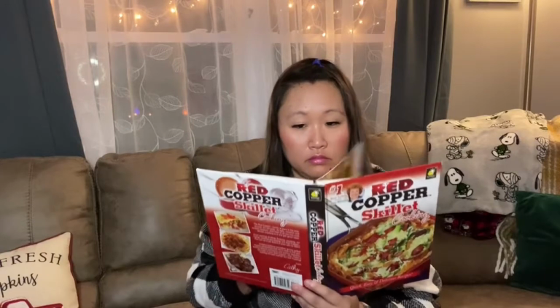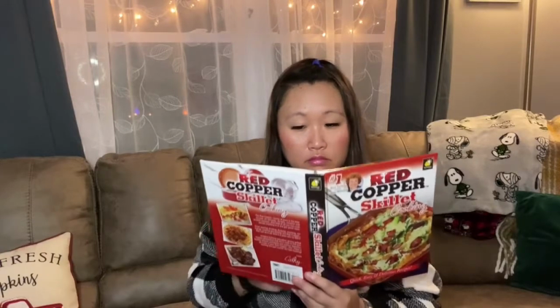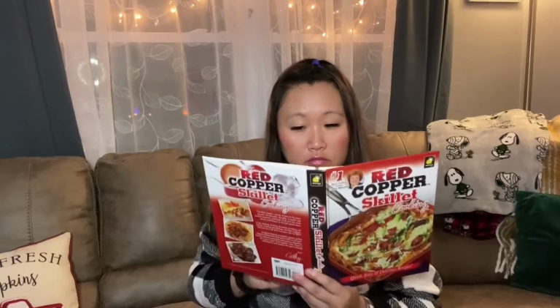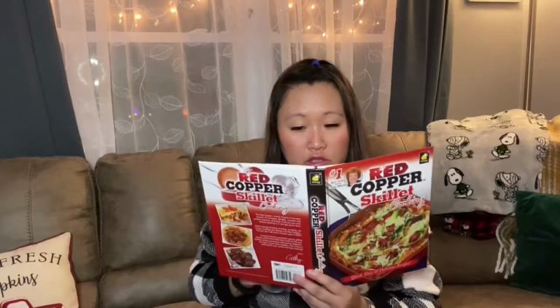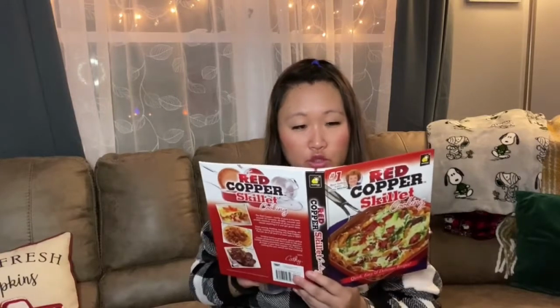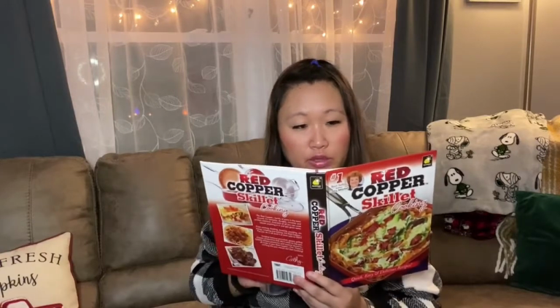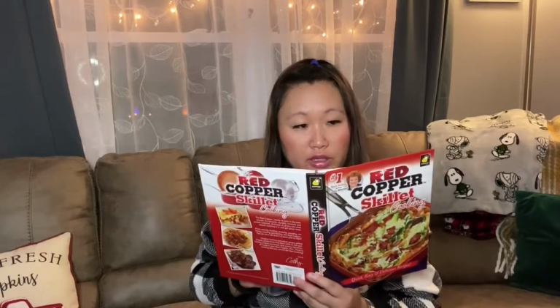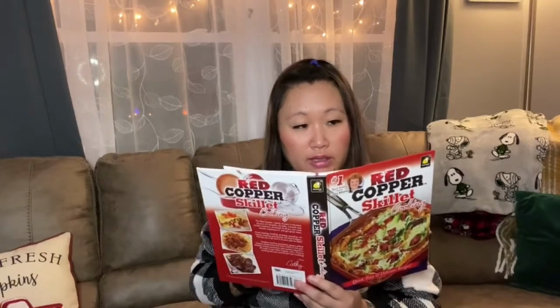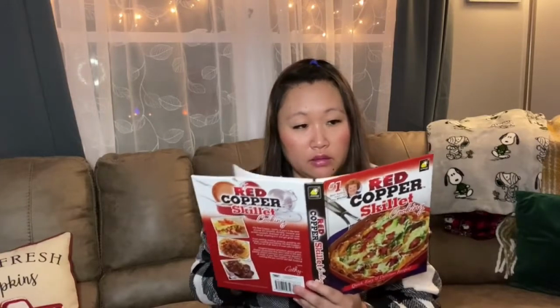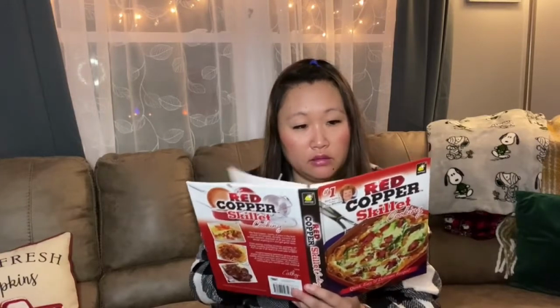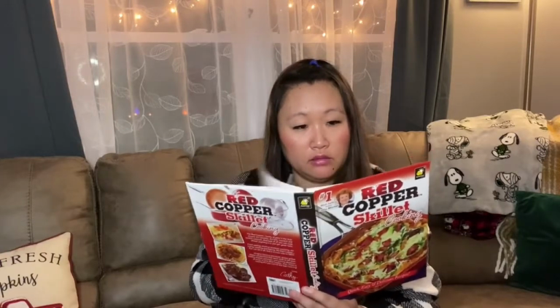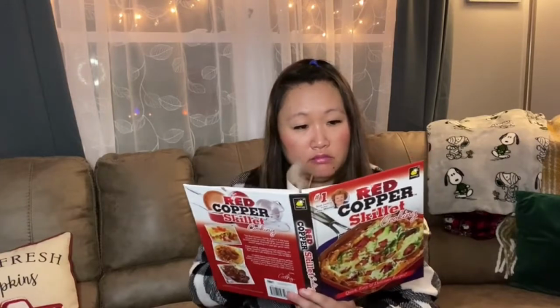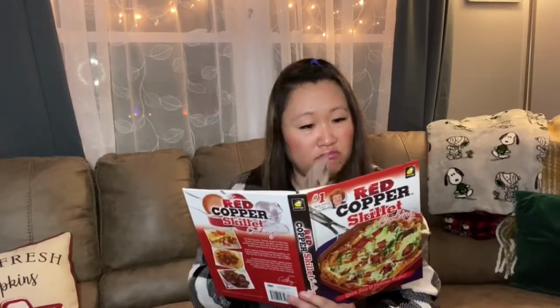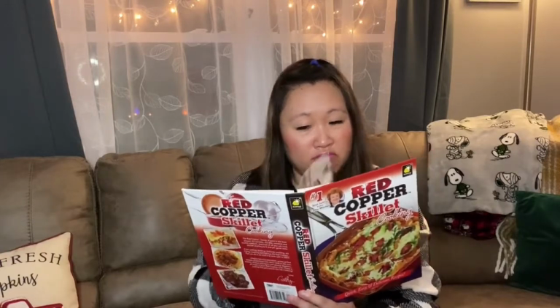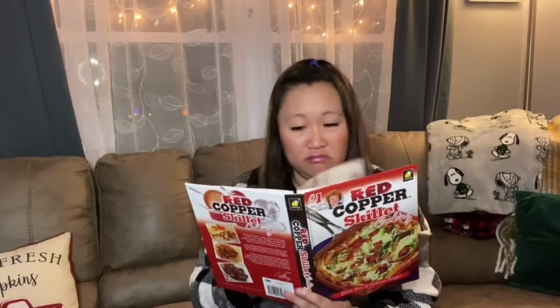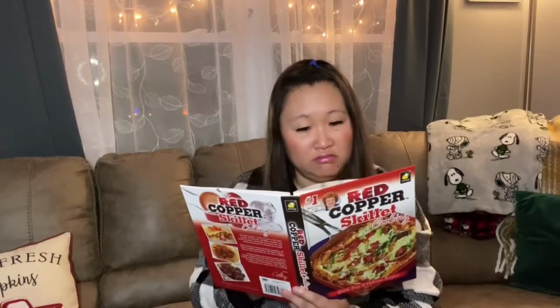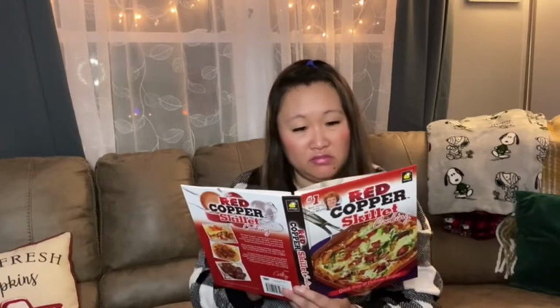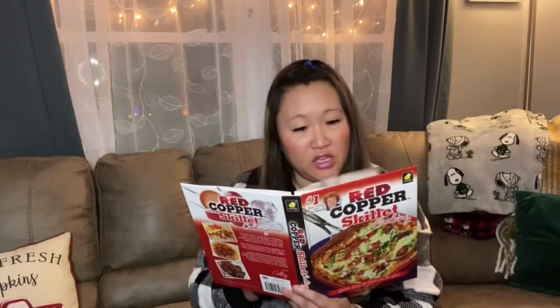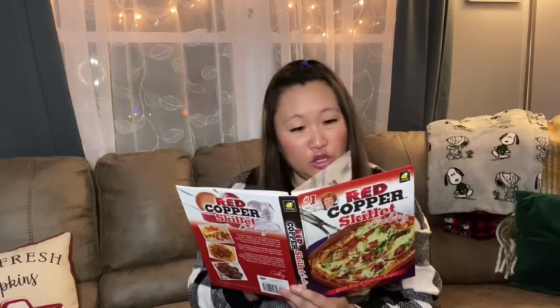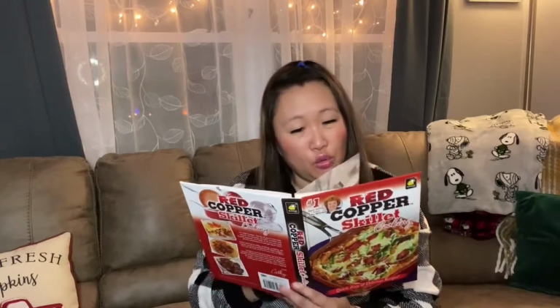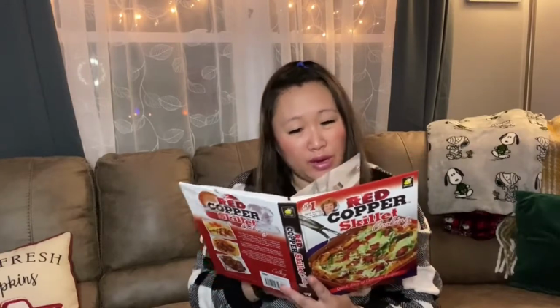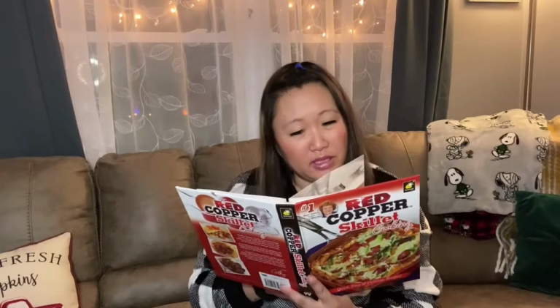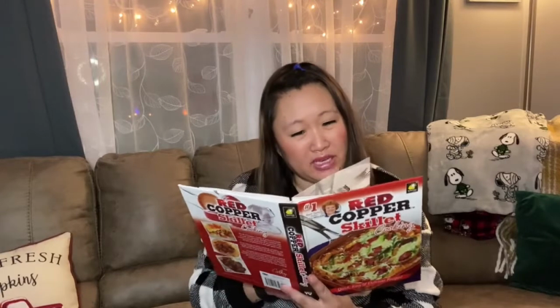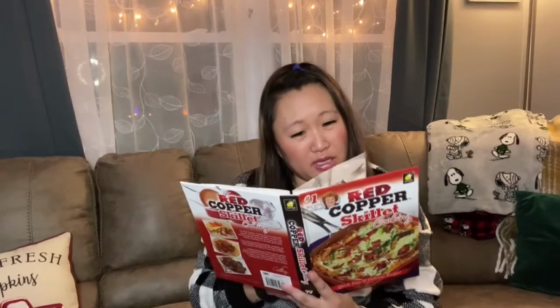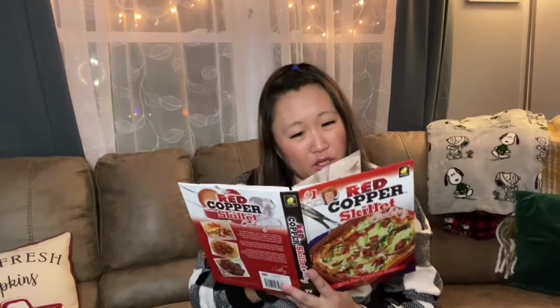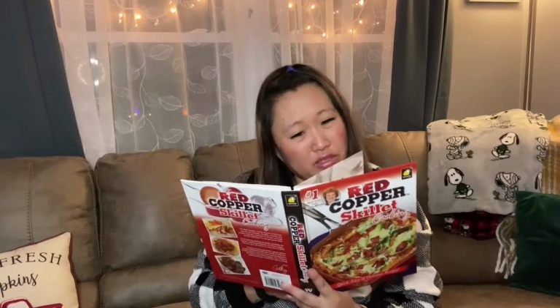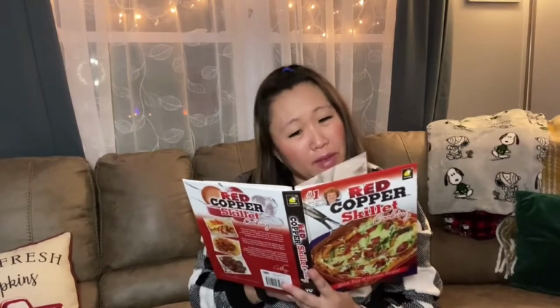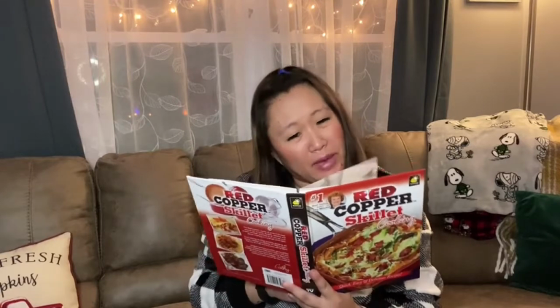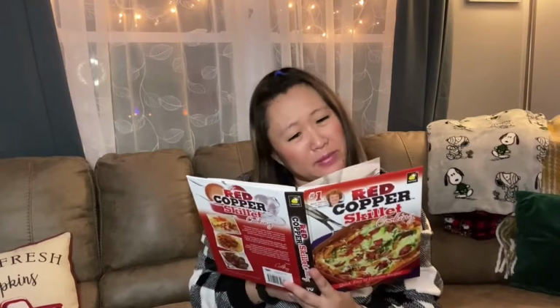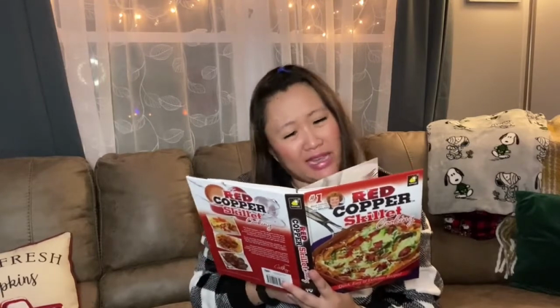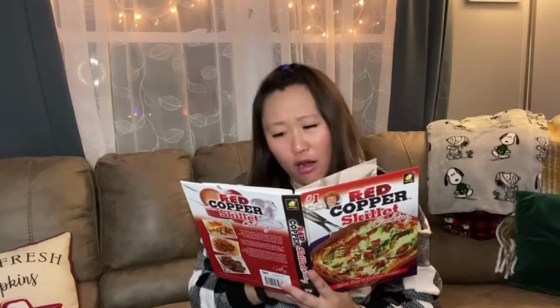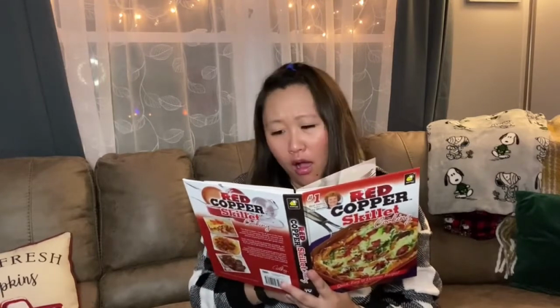This is crazy — no recipes that use Diet Pepsi at all.